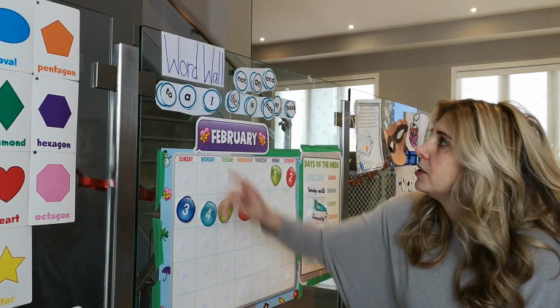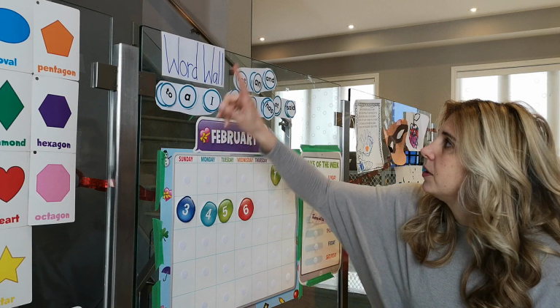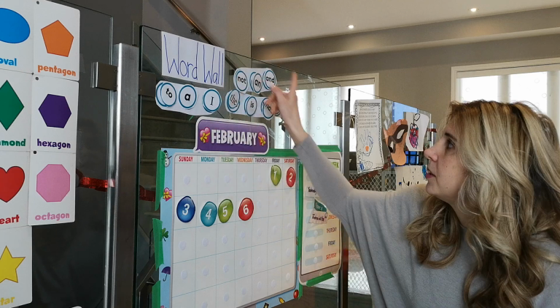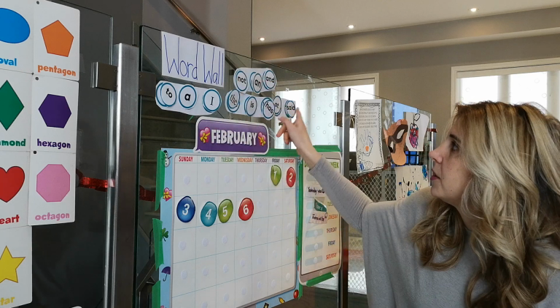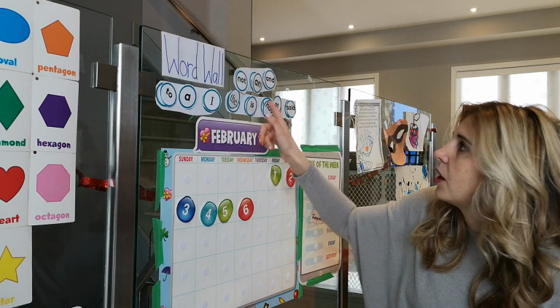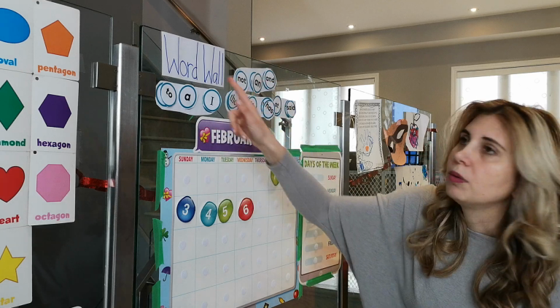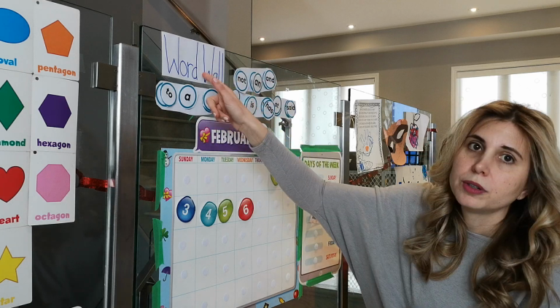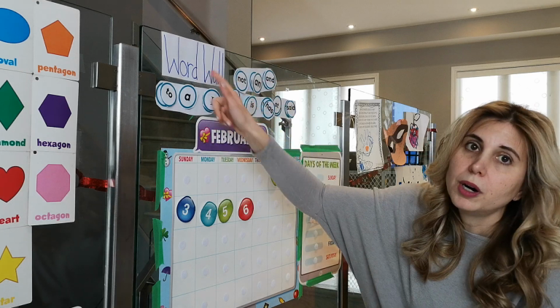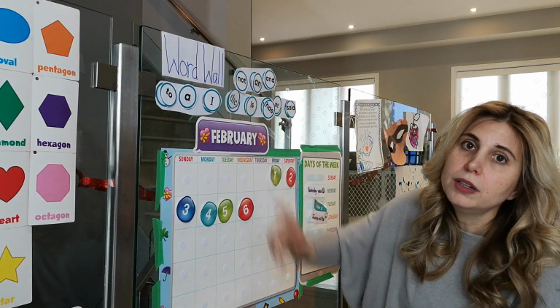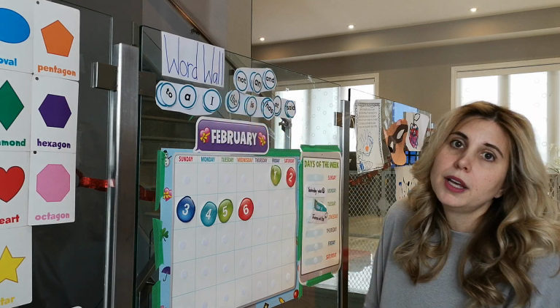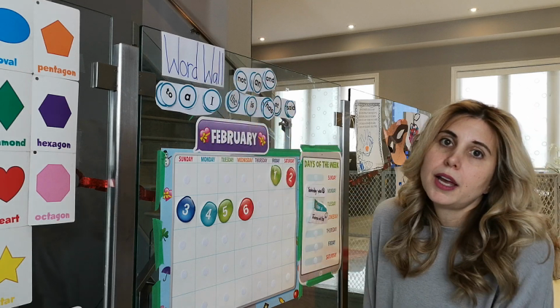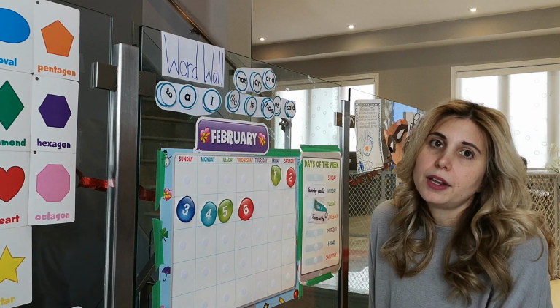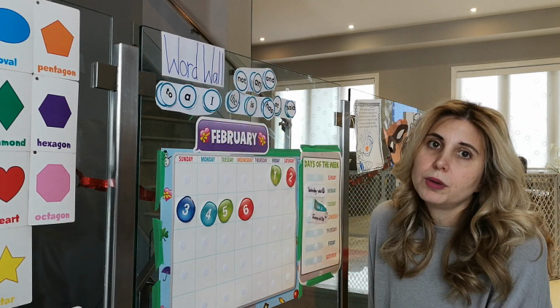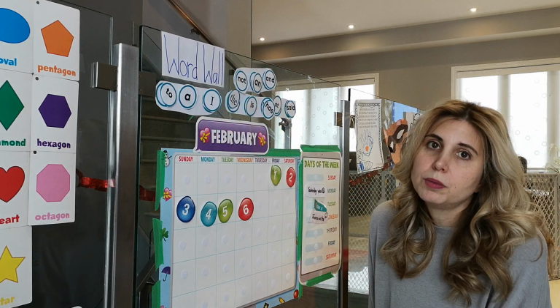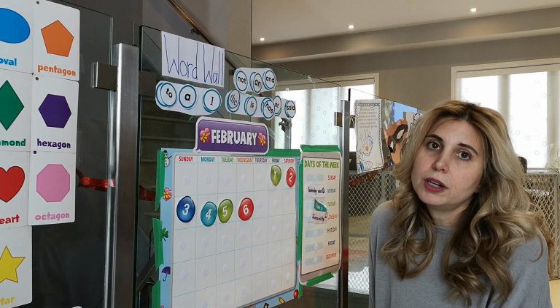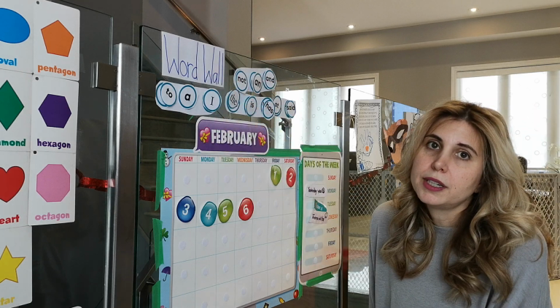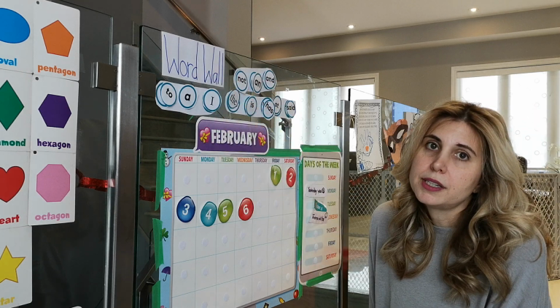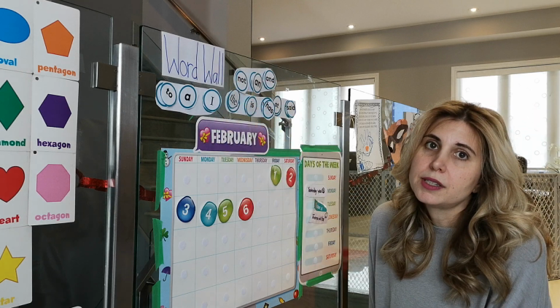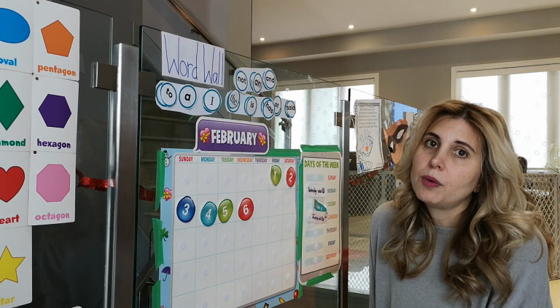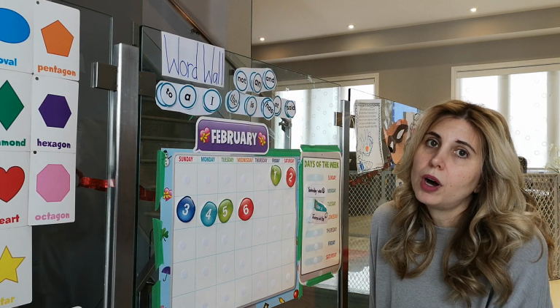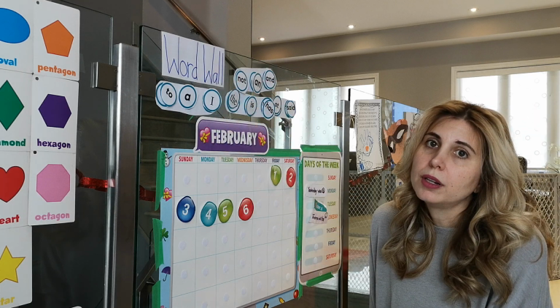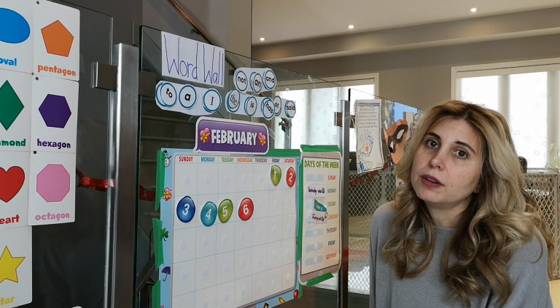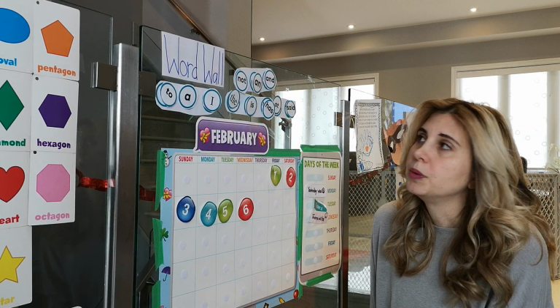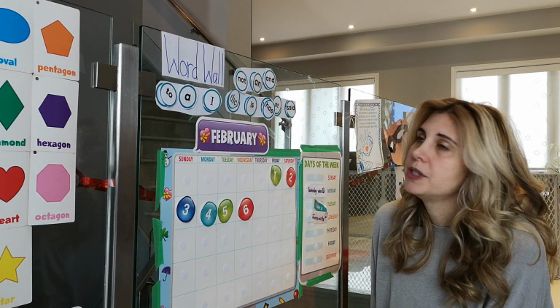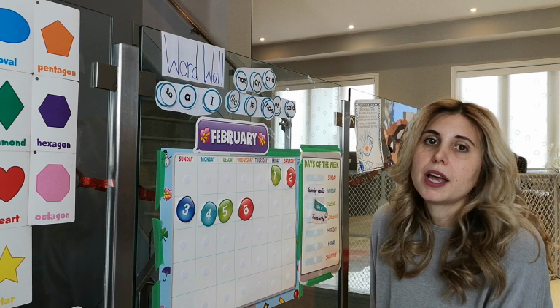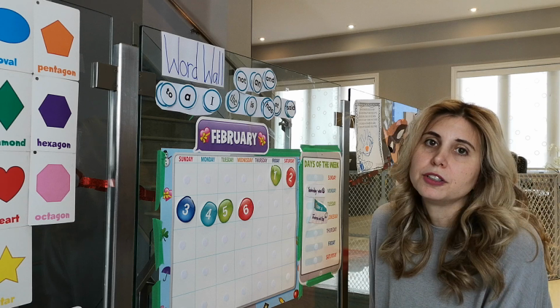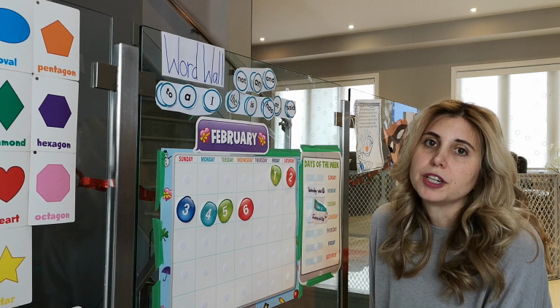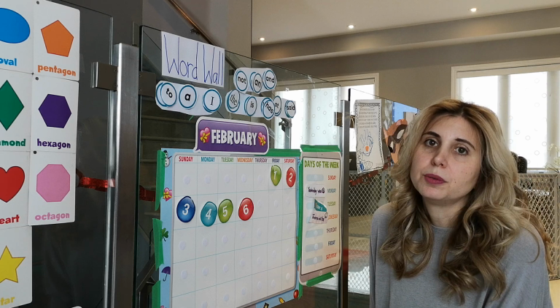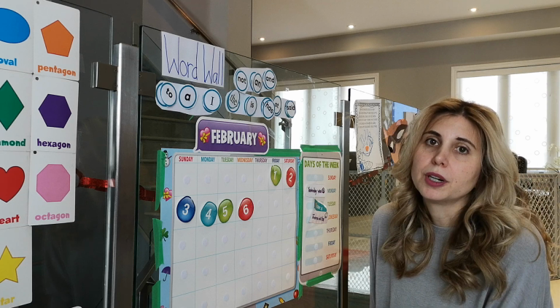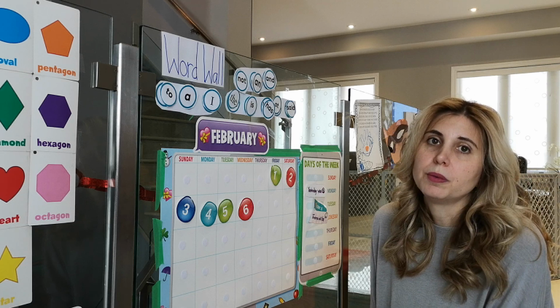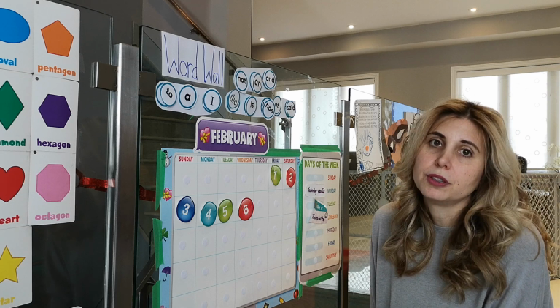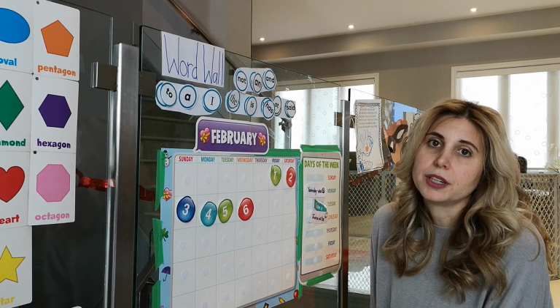So this is our word wall — a wall of words that you're trying to work on with your child.